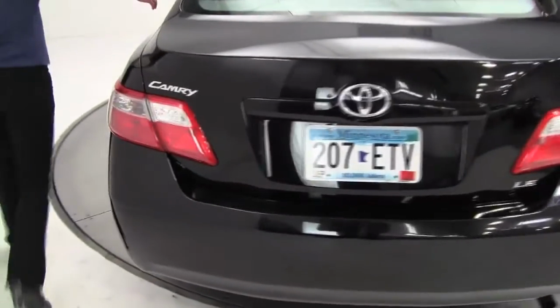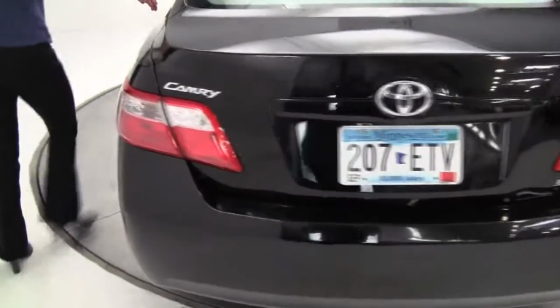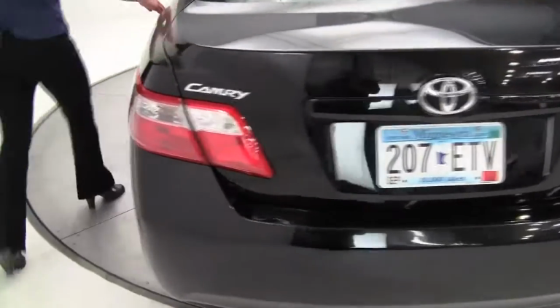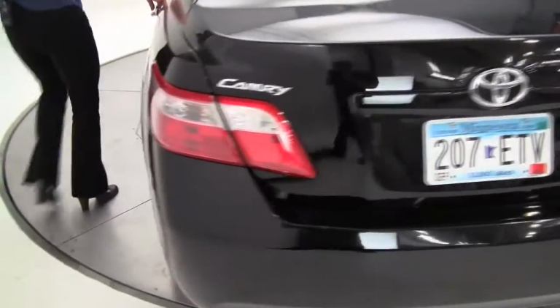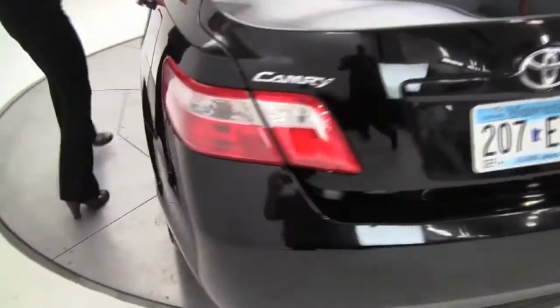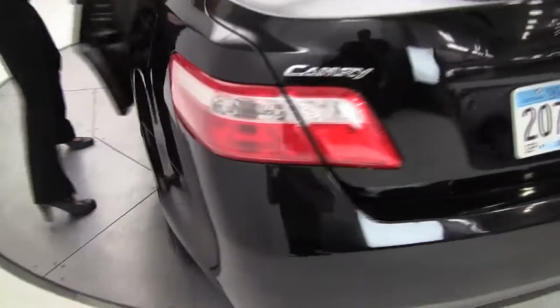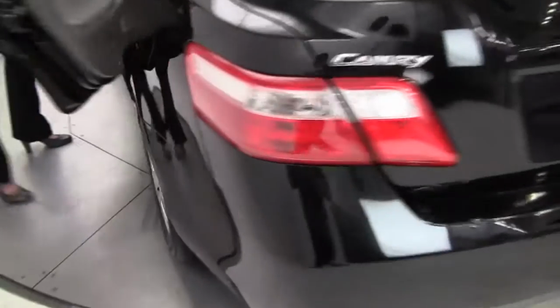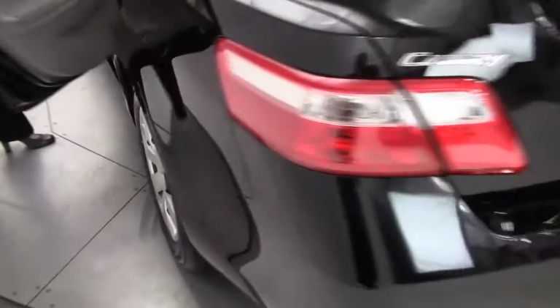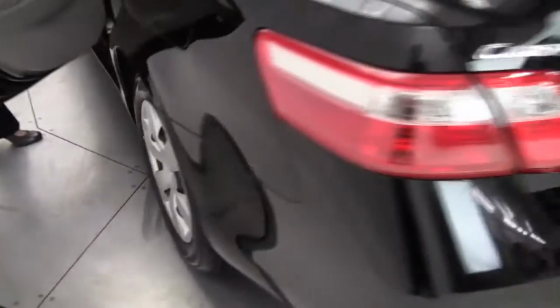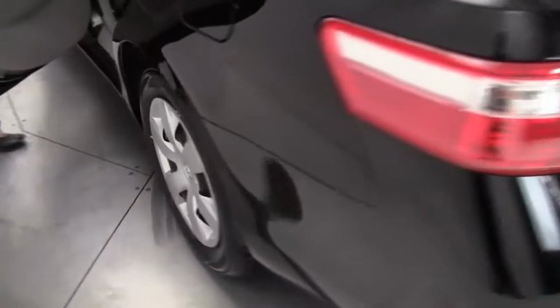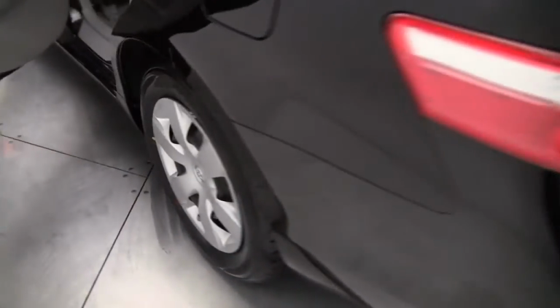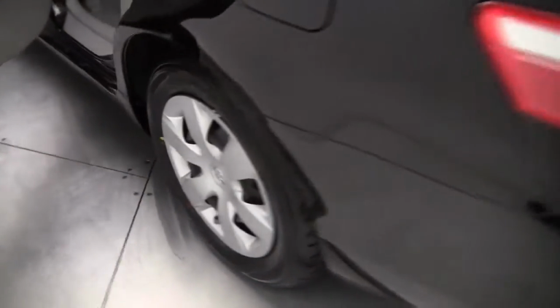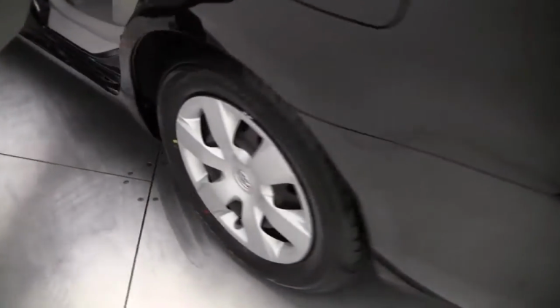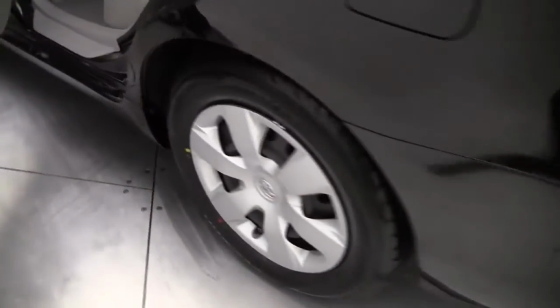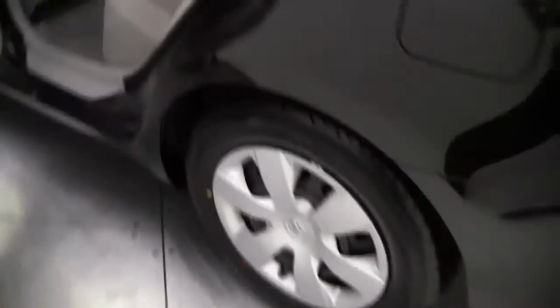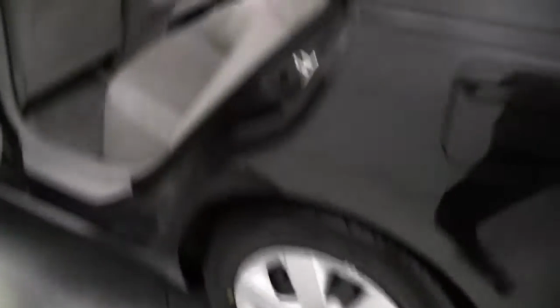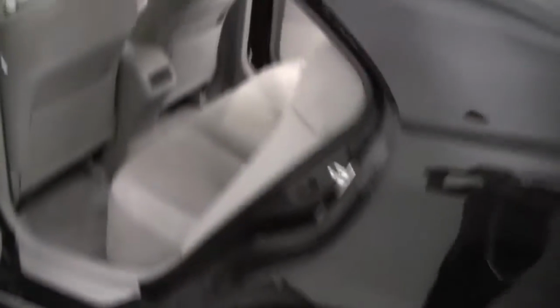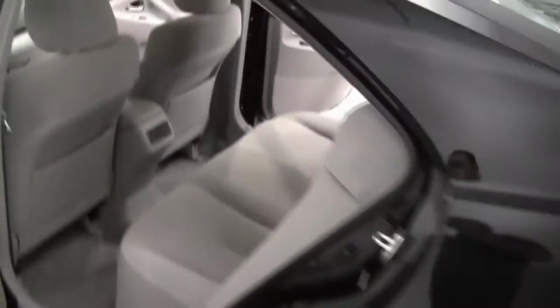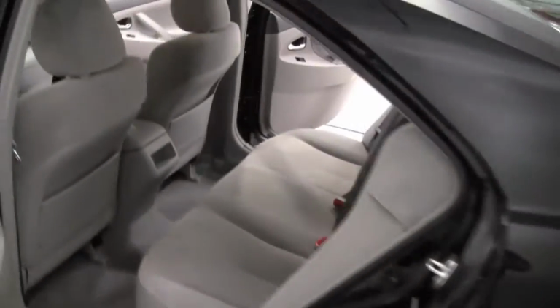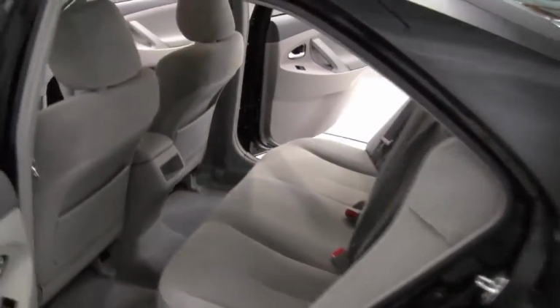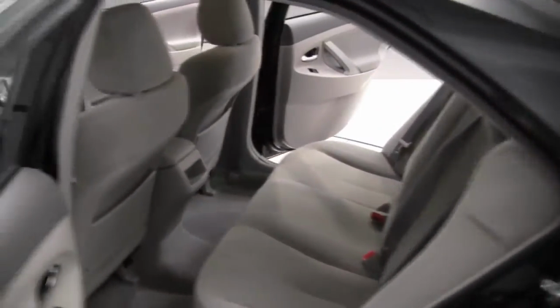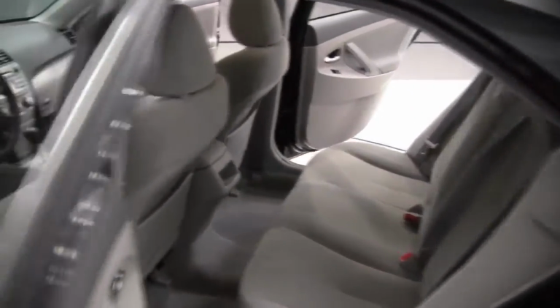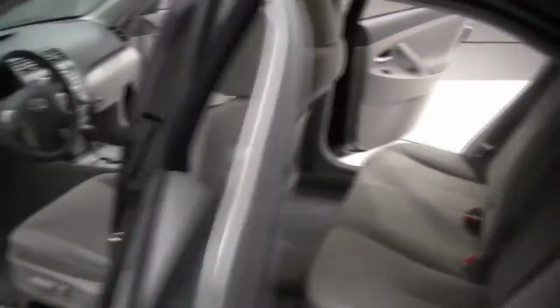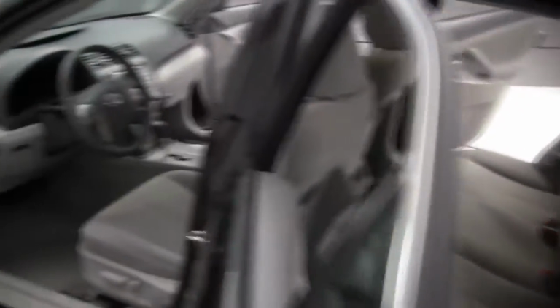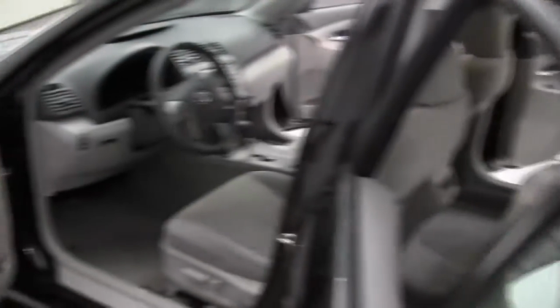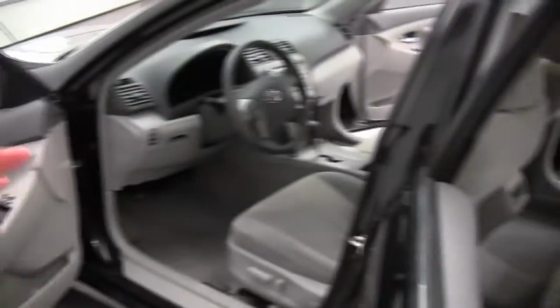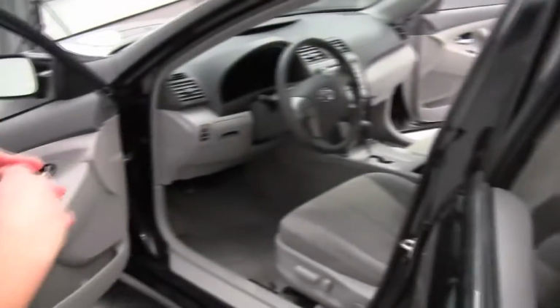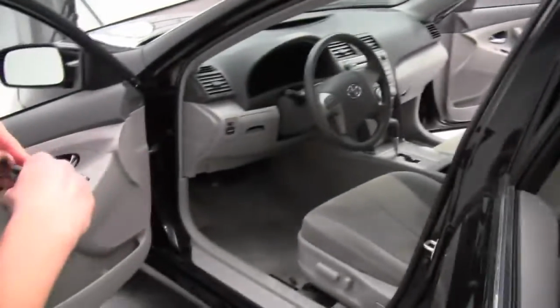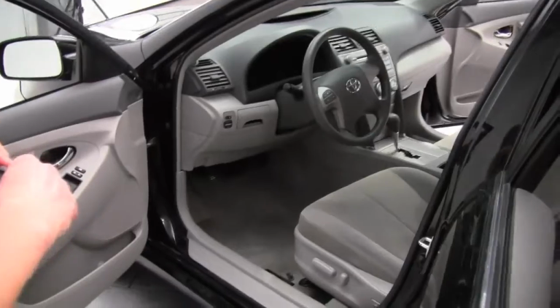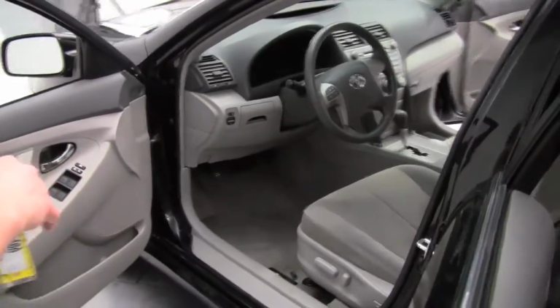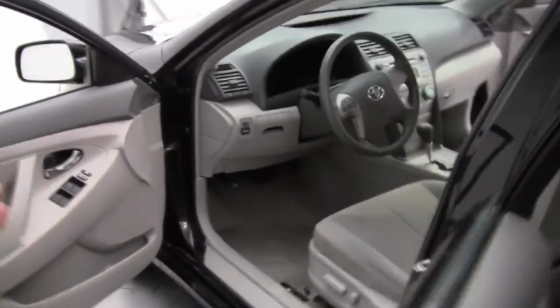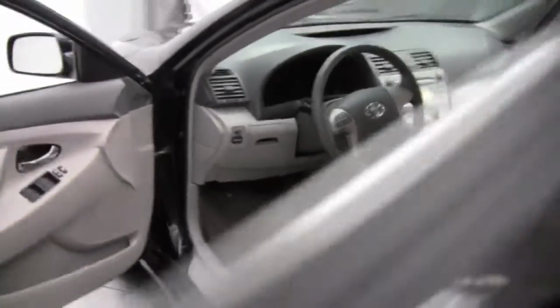Power driver seat and lumbar support for the driver as well. Check out how clean this is — this looks just great.